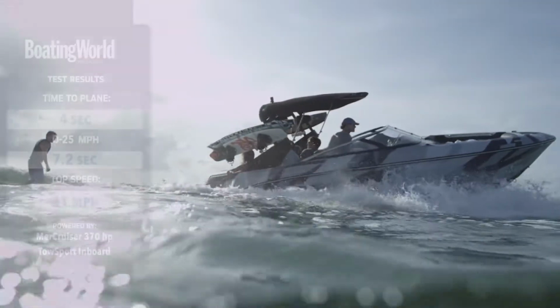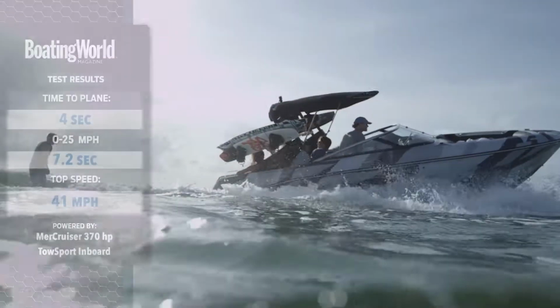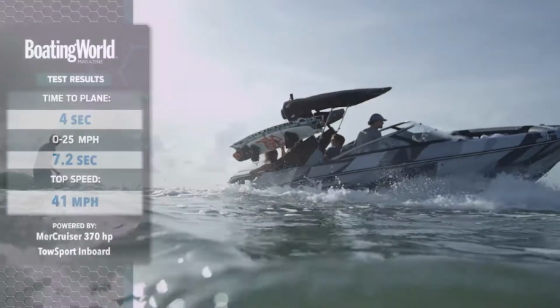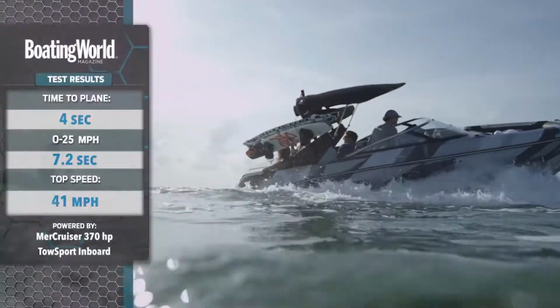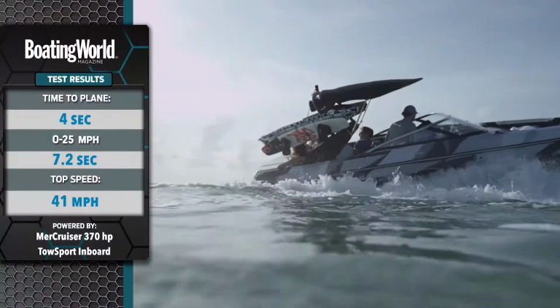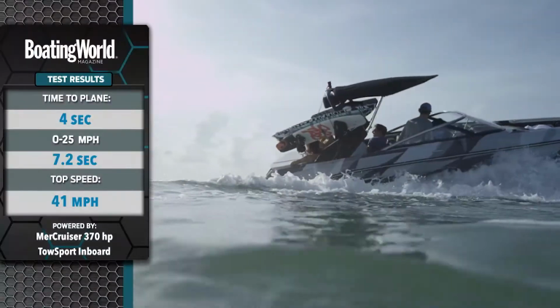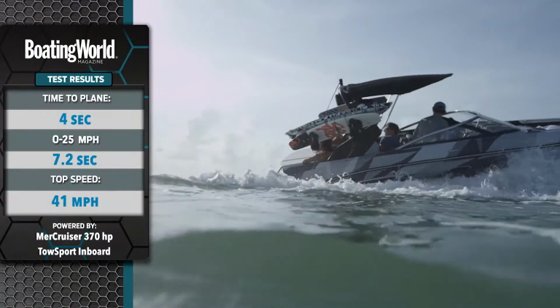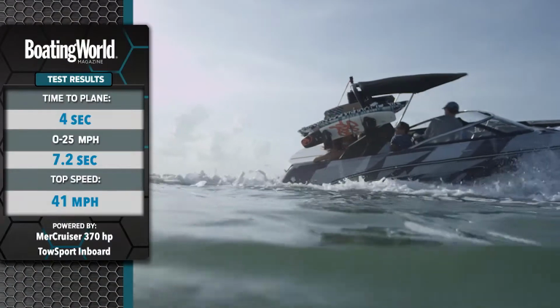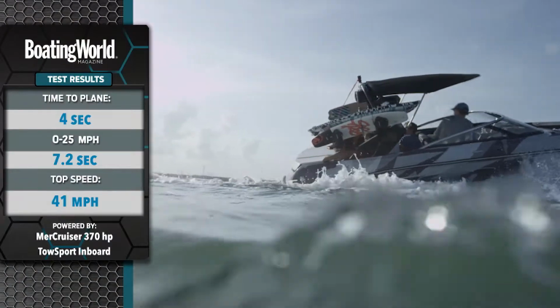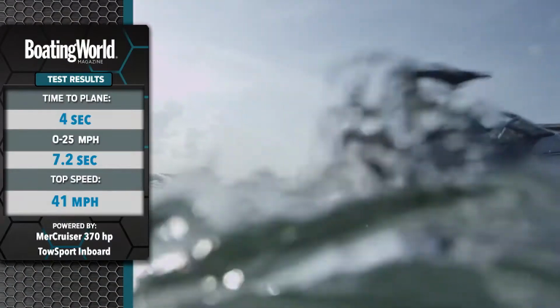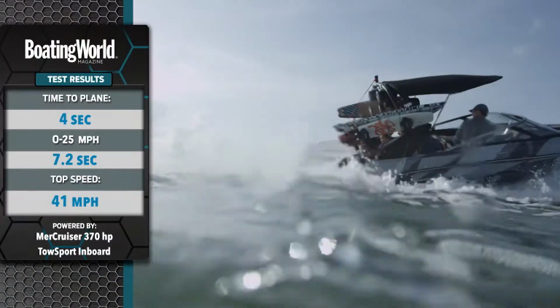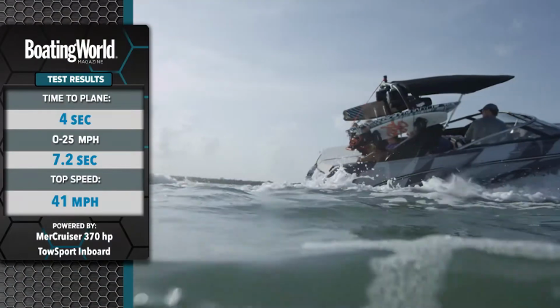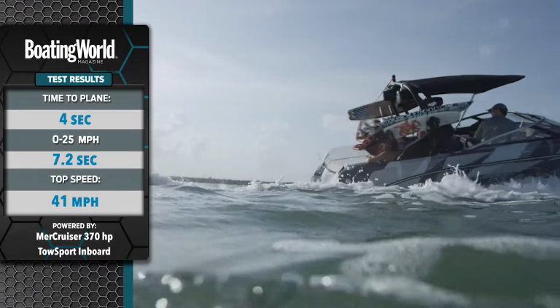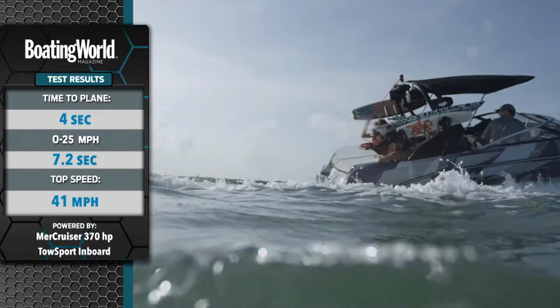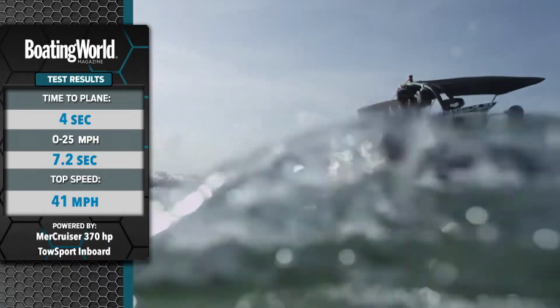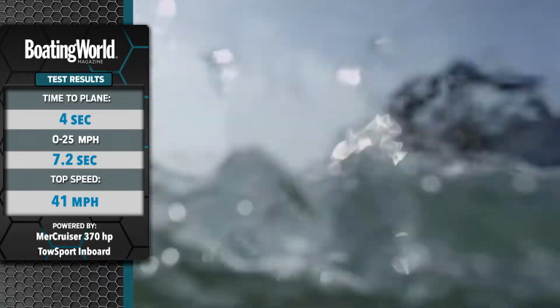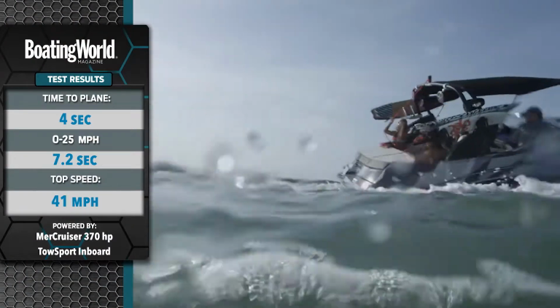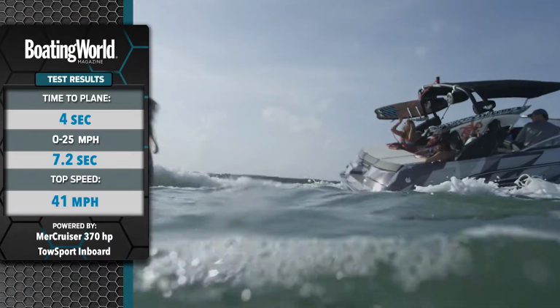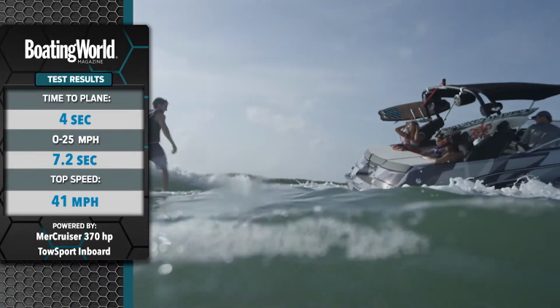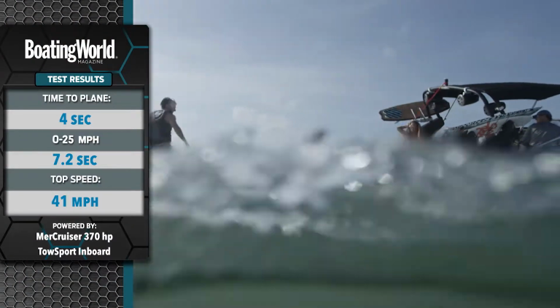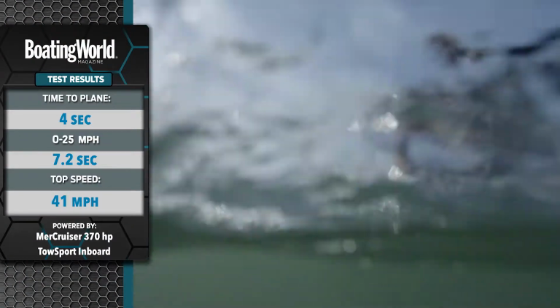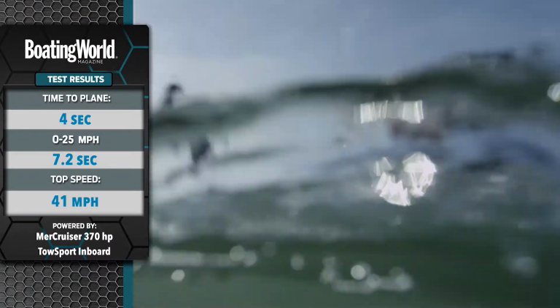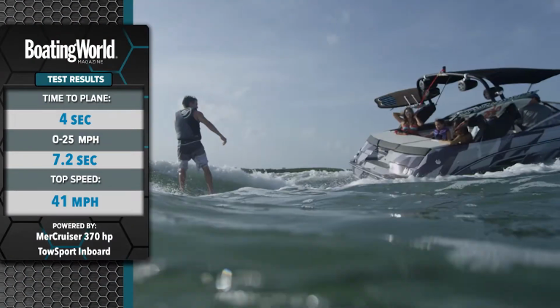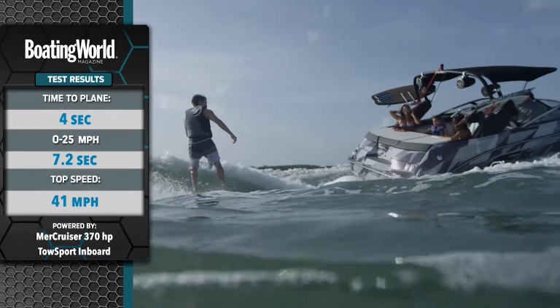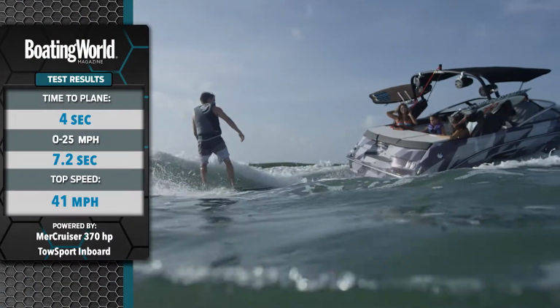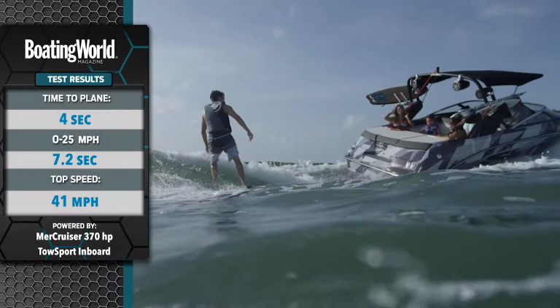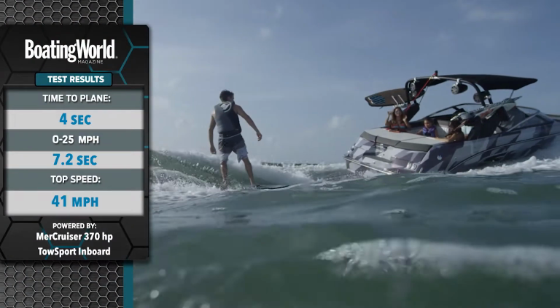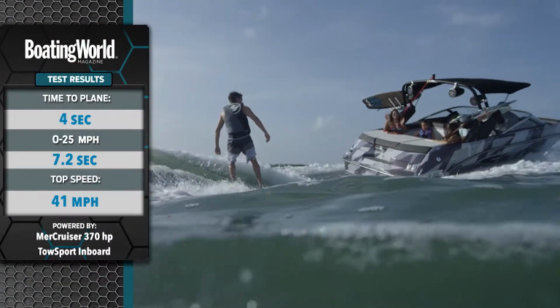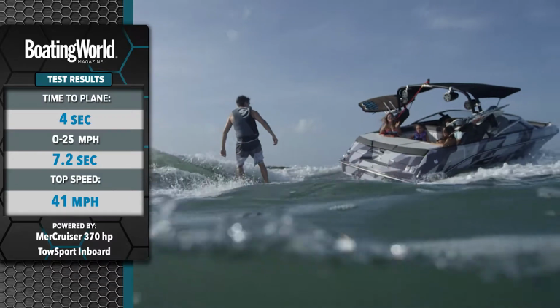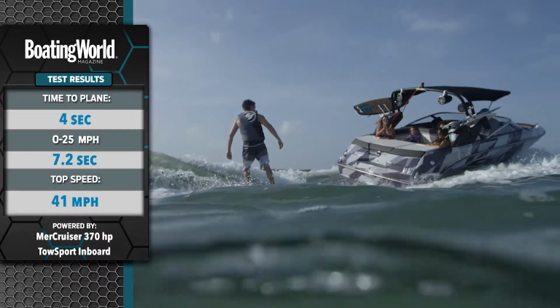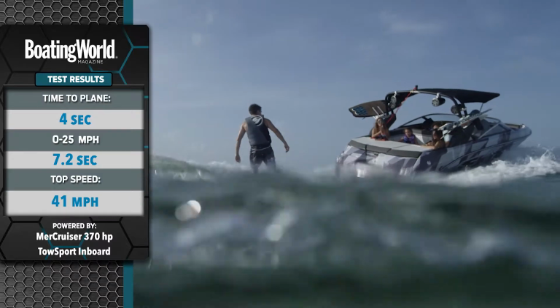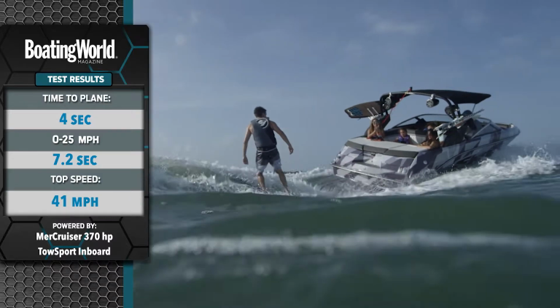It got on plane at 4 seconds flat, to 25 miles an hour in 7.2 seconds, and her top speed was 41 miles an hour even.